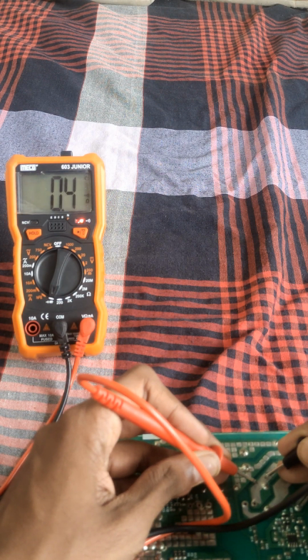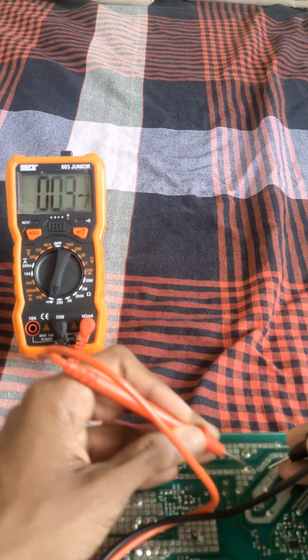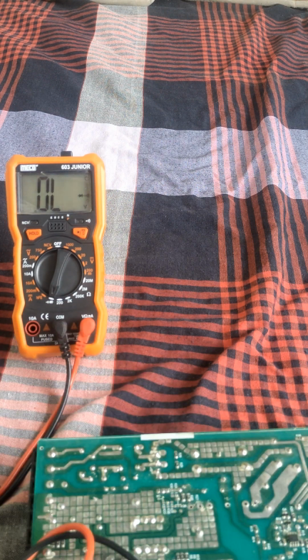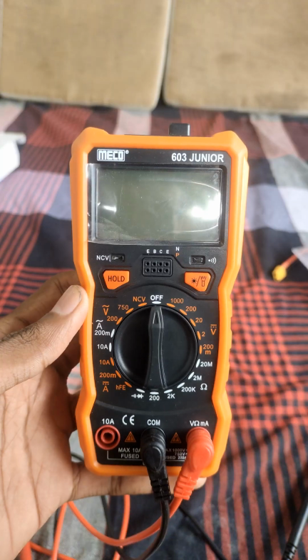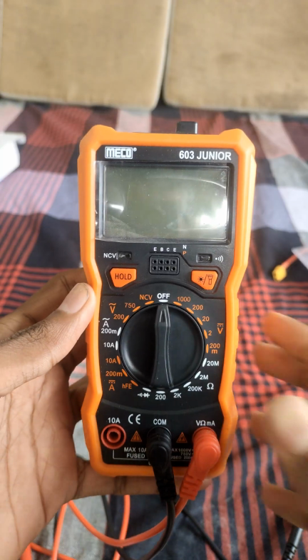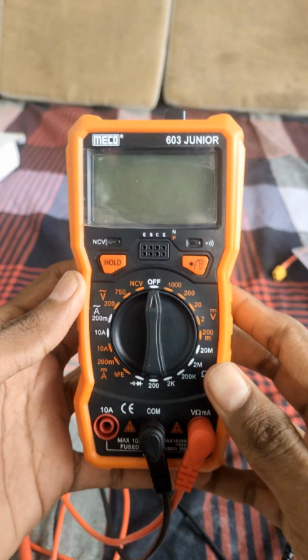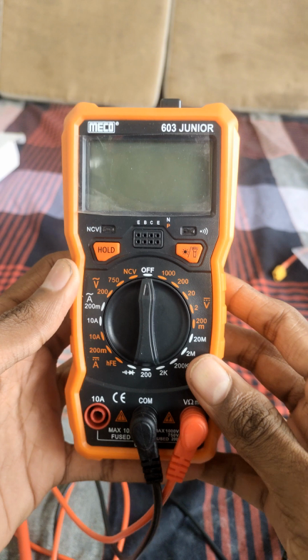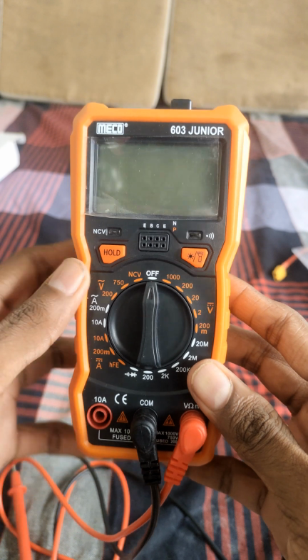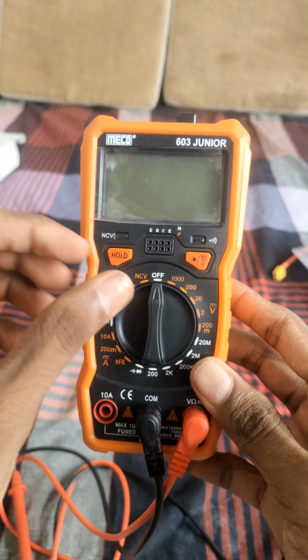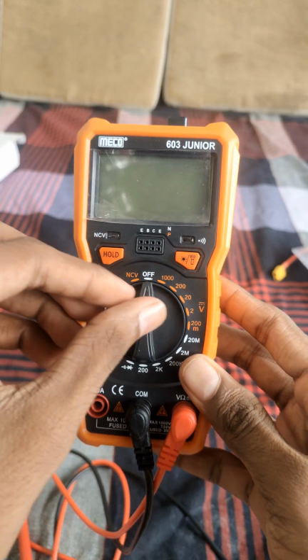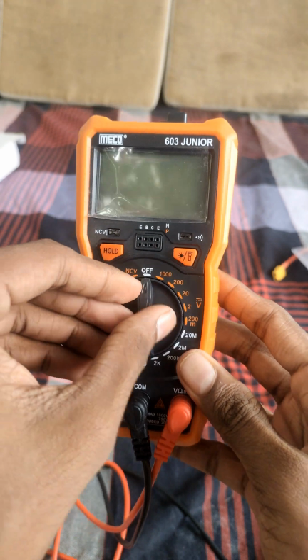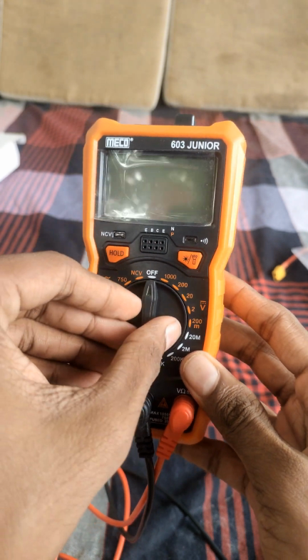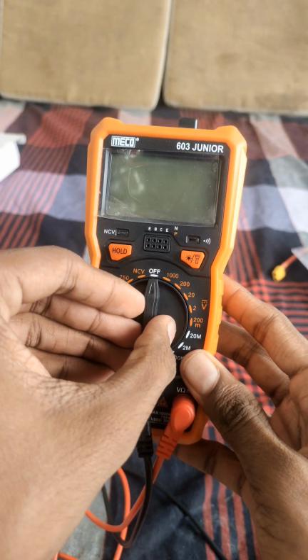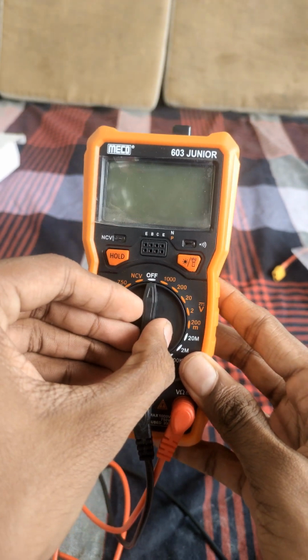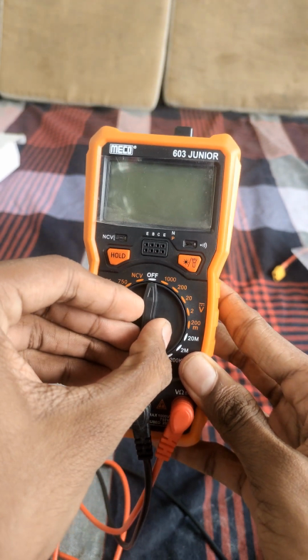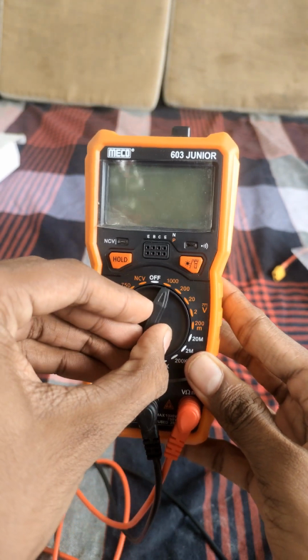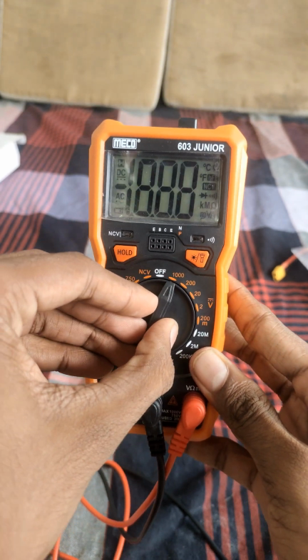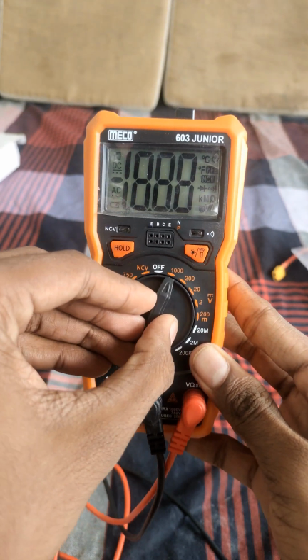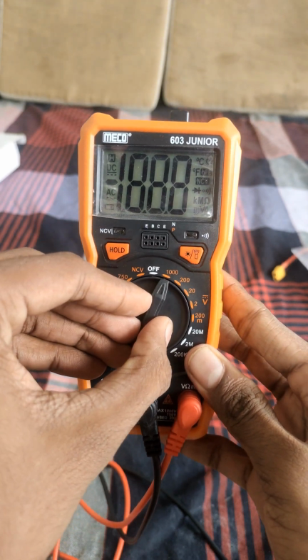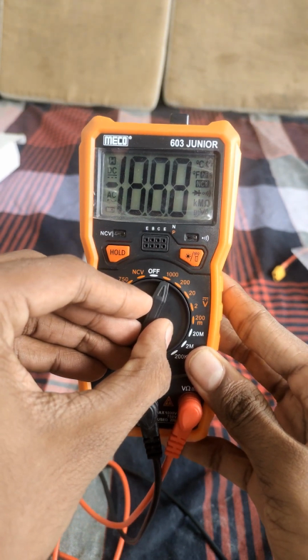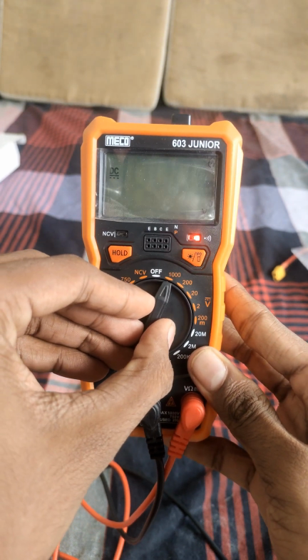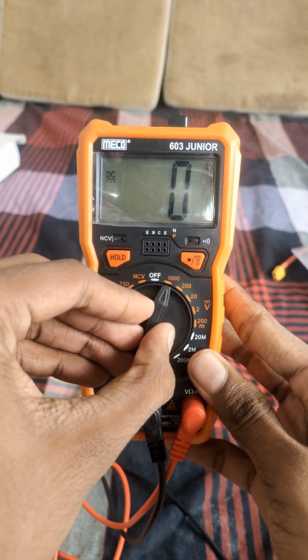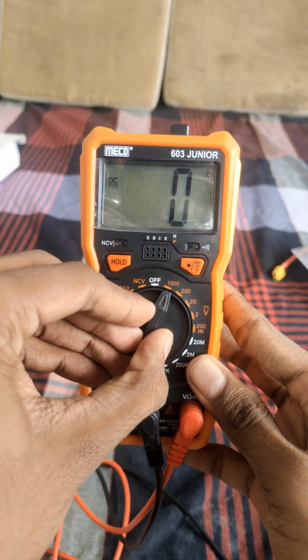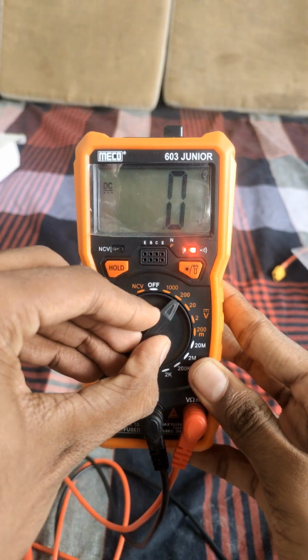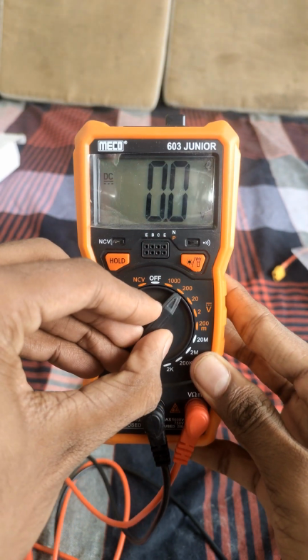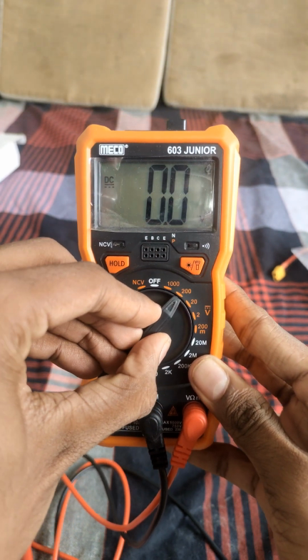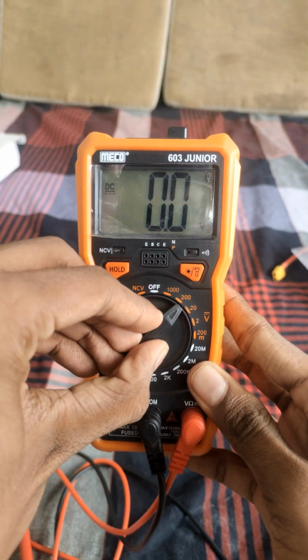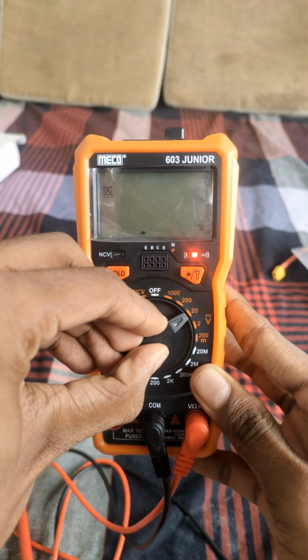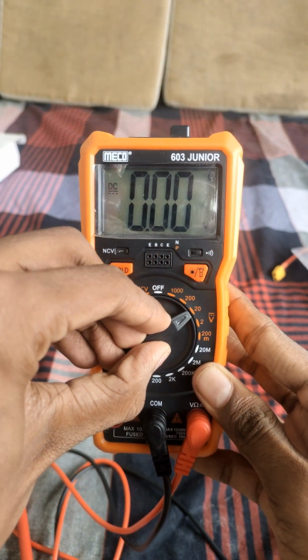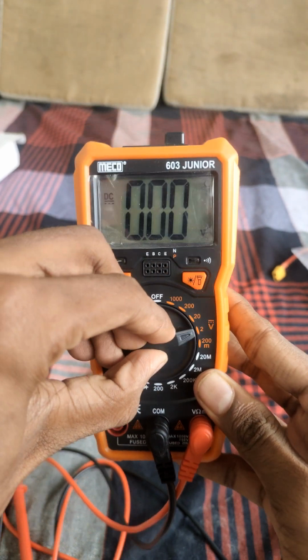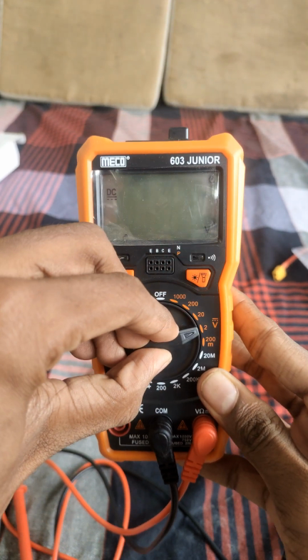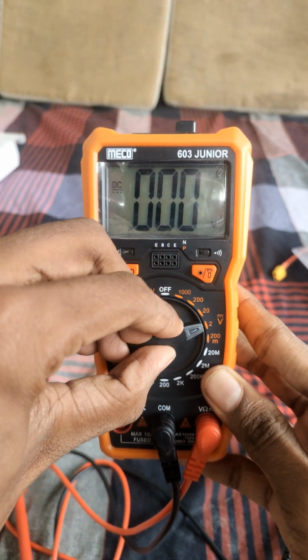On the front, you'll see a big analog needle display. Unlike digital meters, this needle gives a smooth movement that helps you understand signal variation.